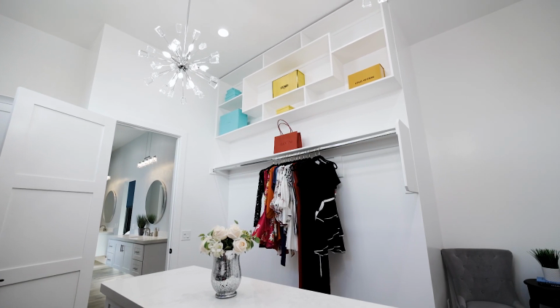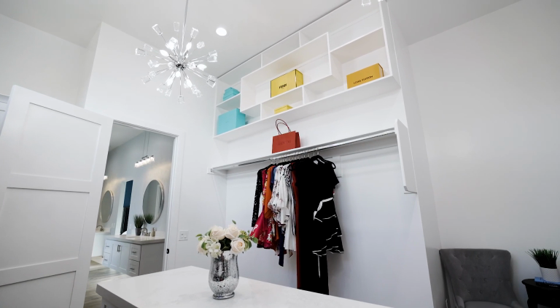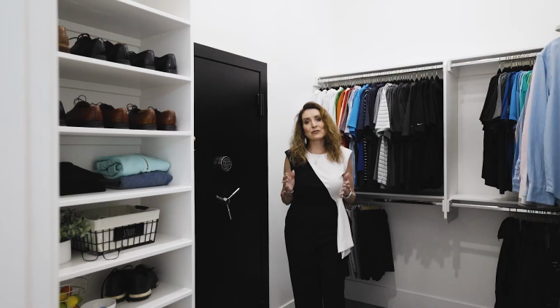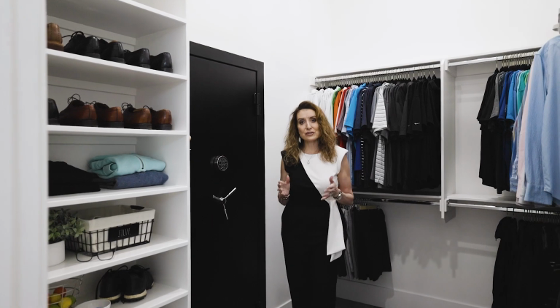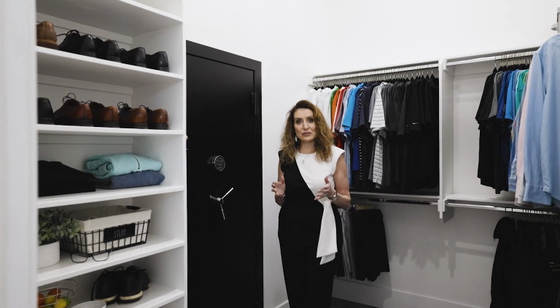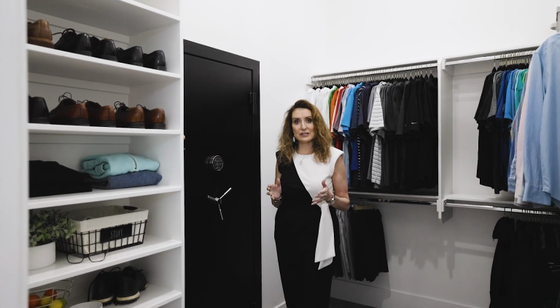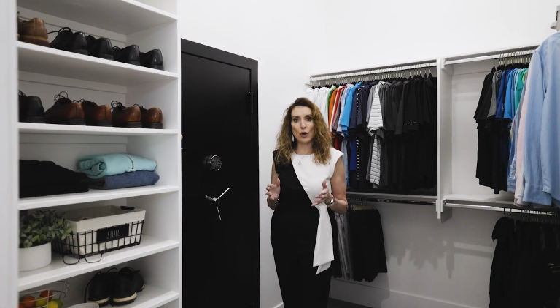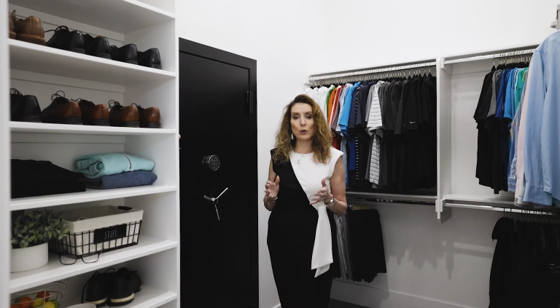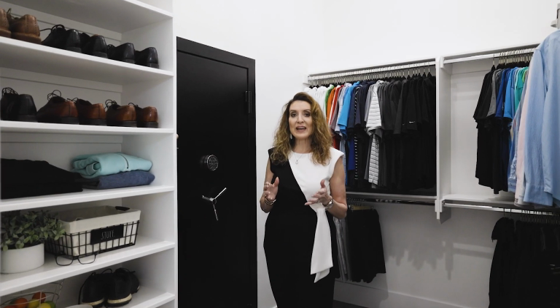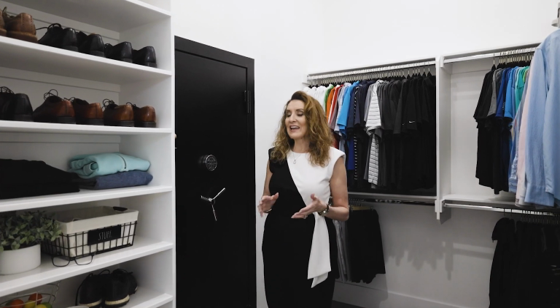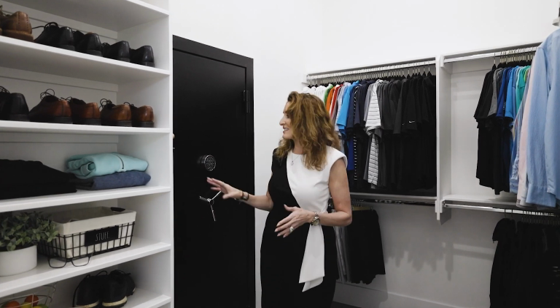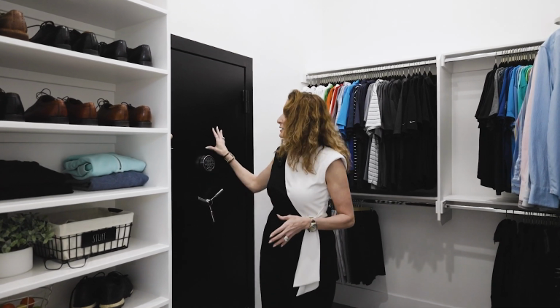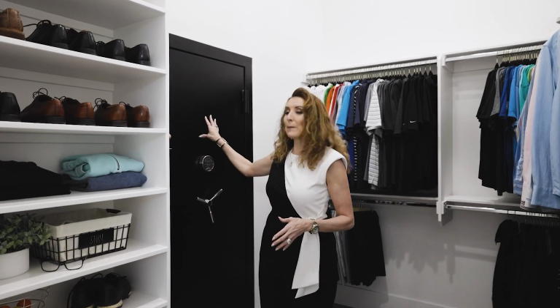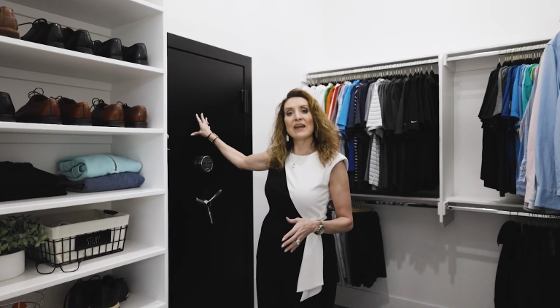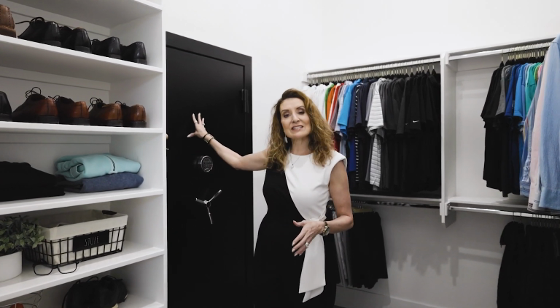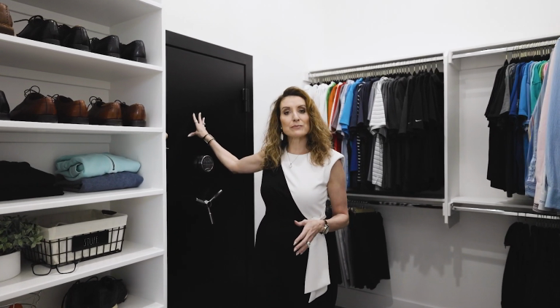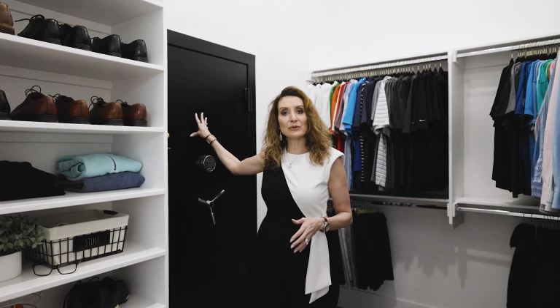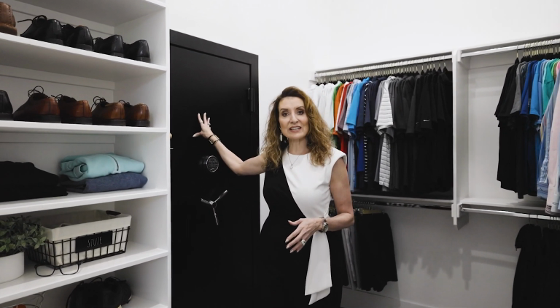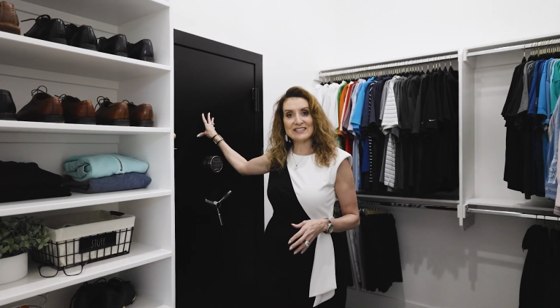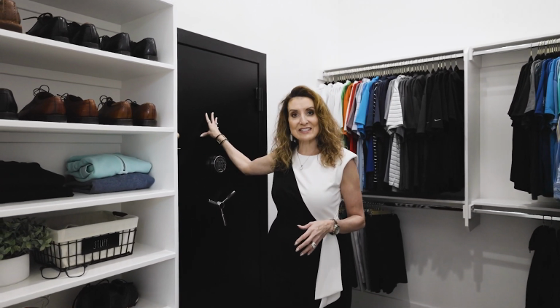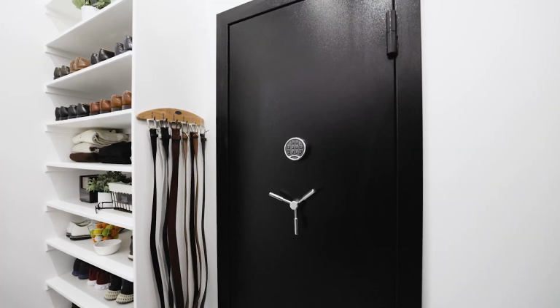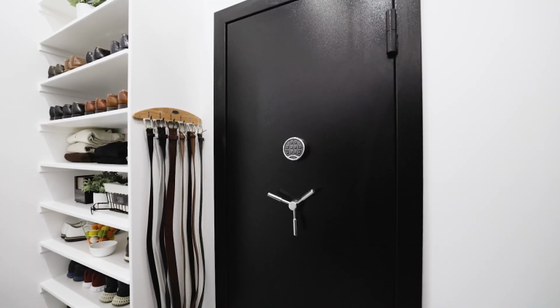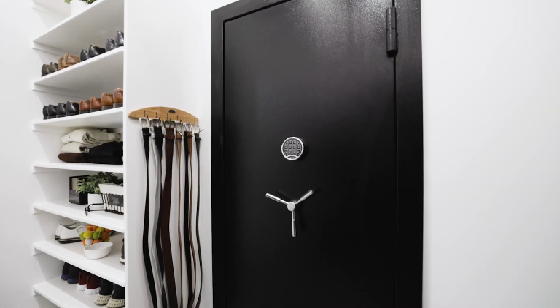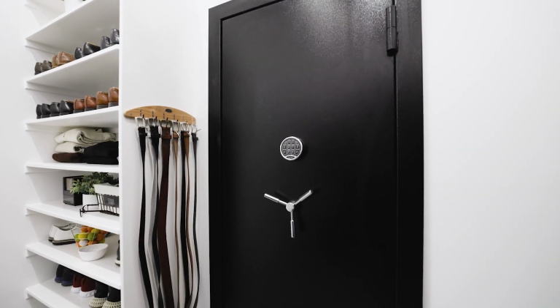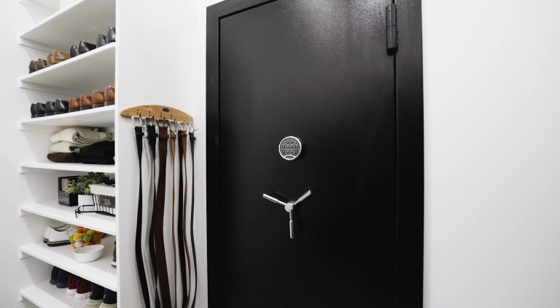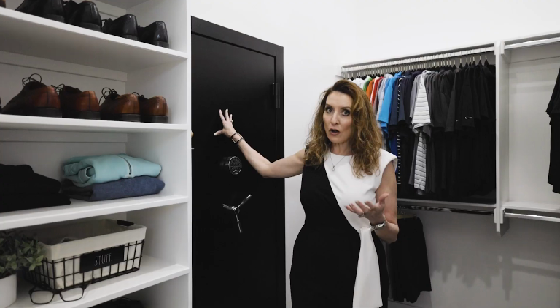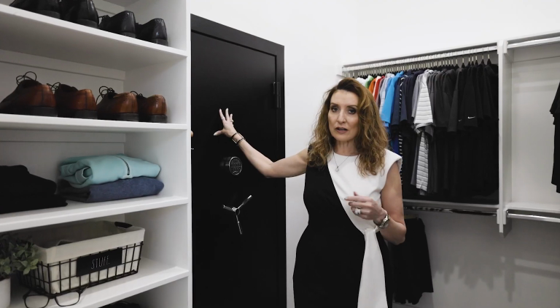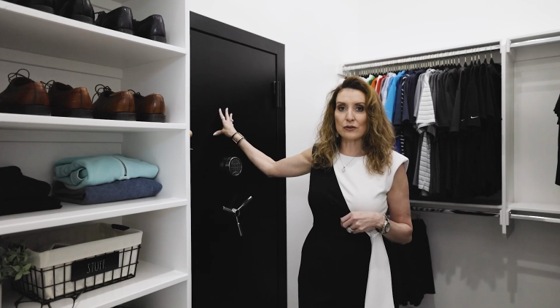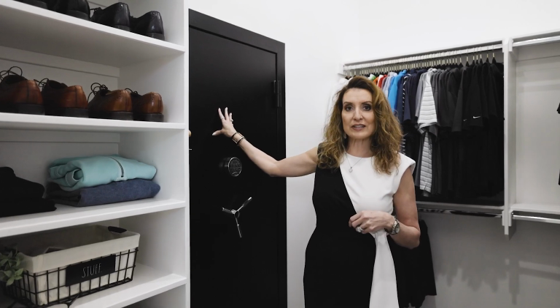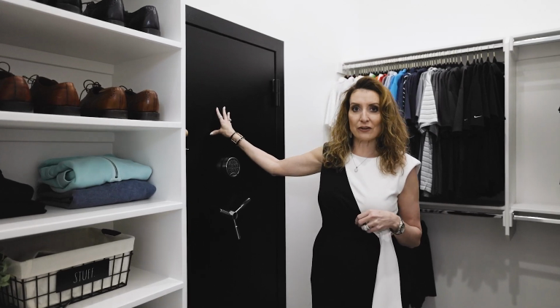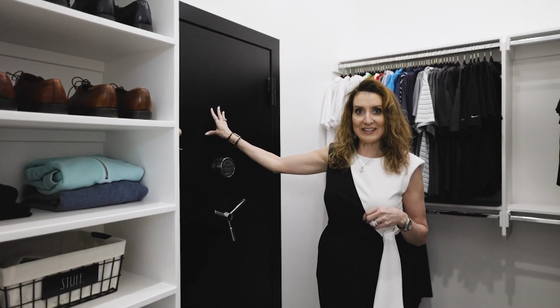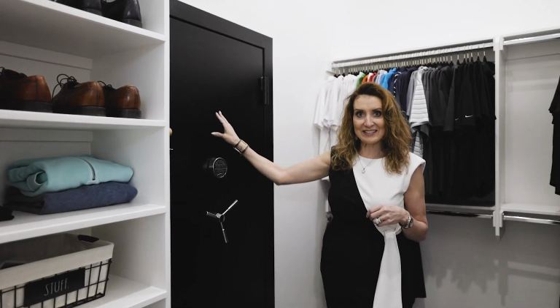Another standout feature of this home is this amazing built-in safe for all of your security needs.